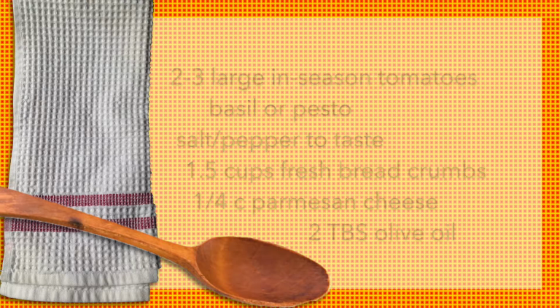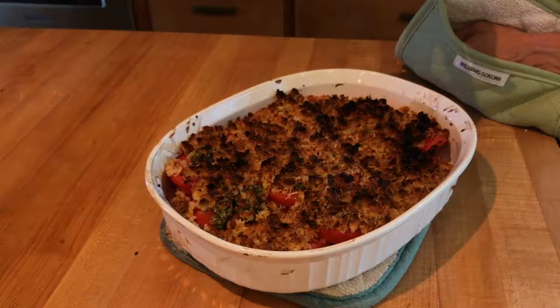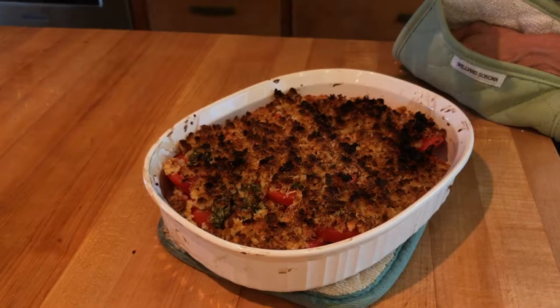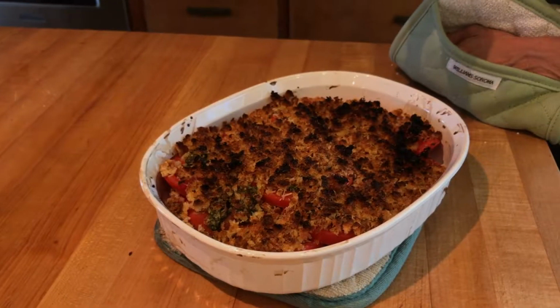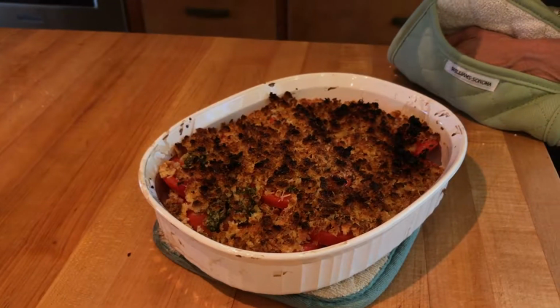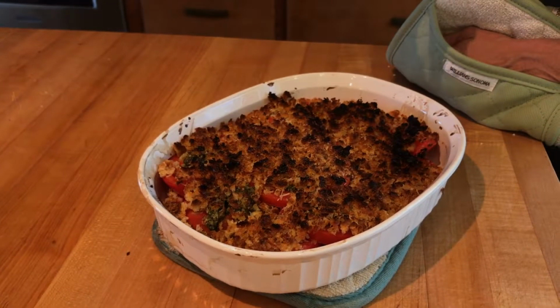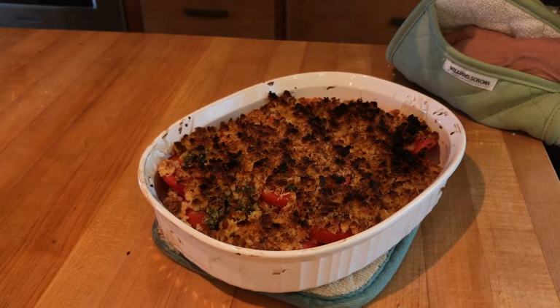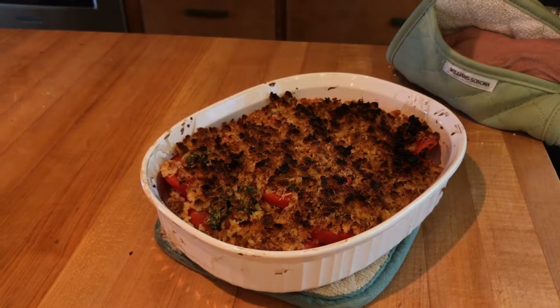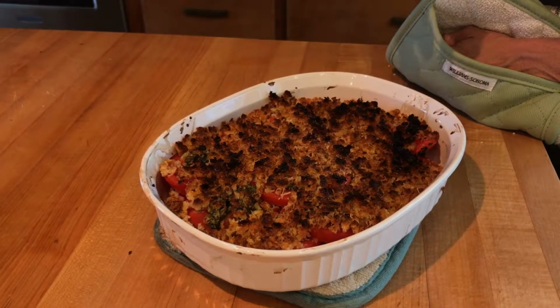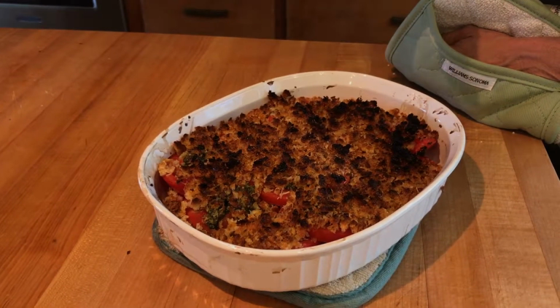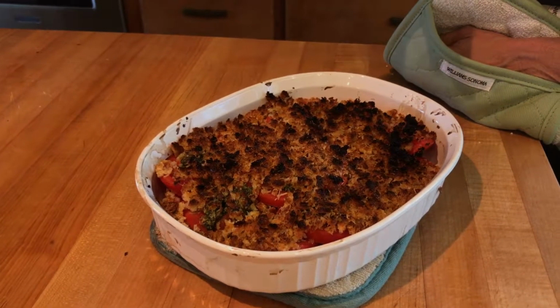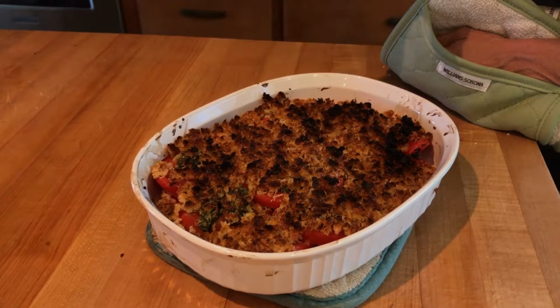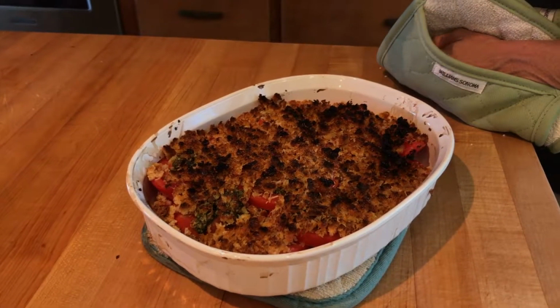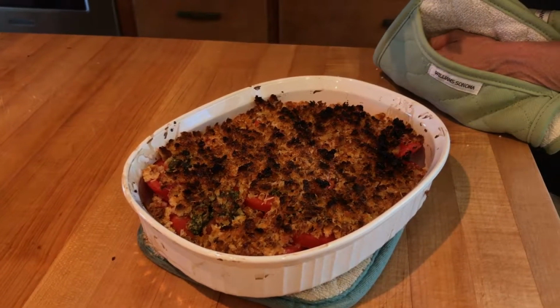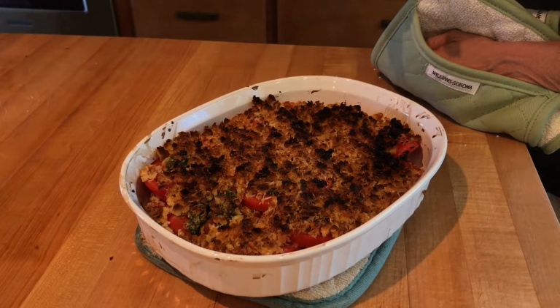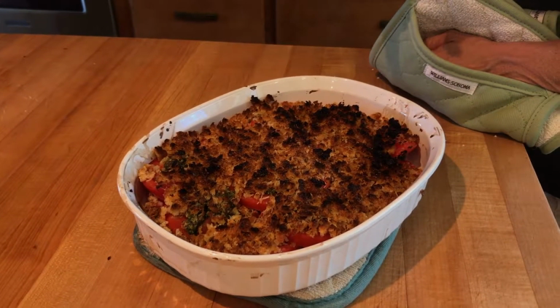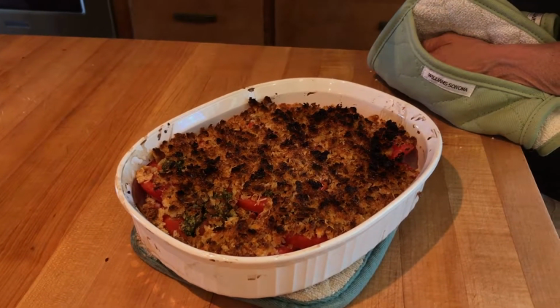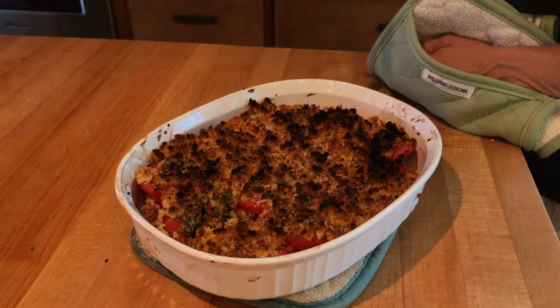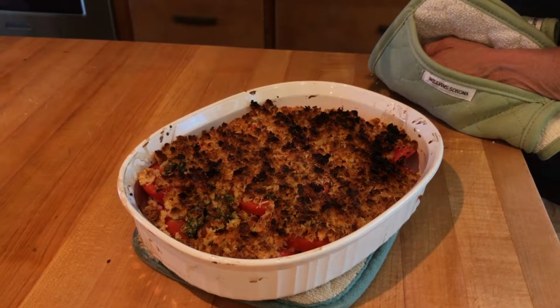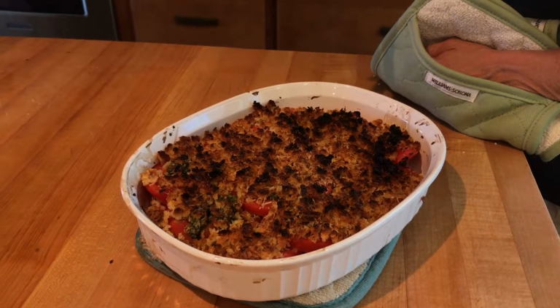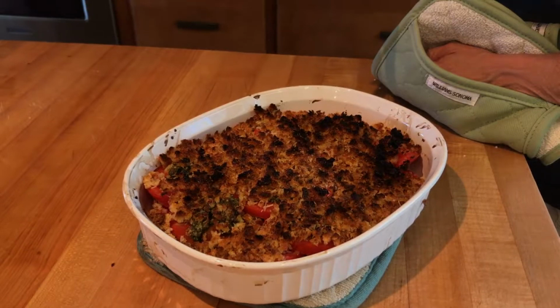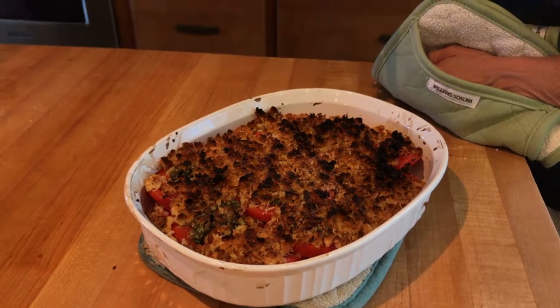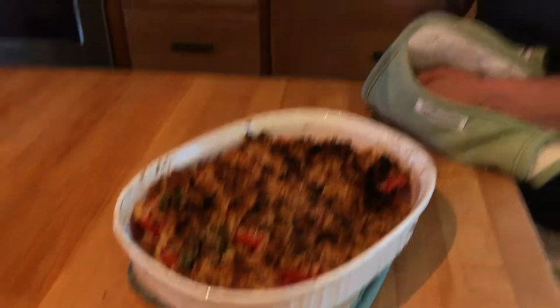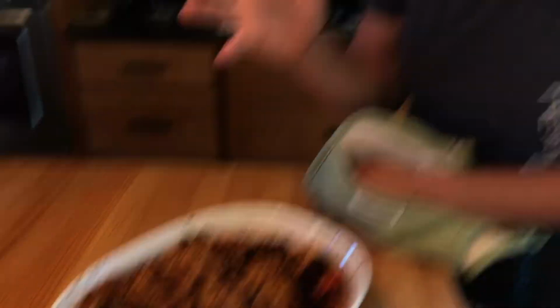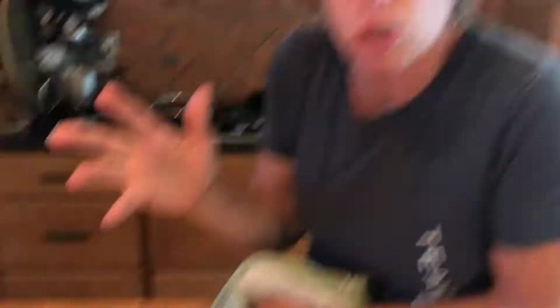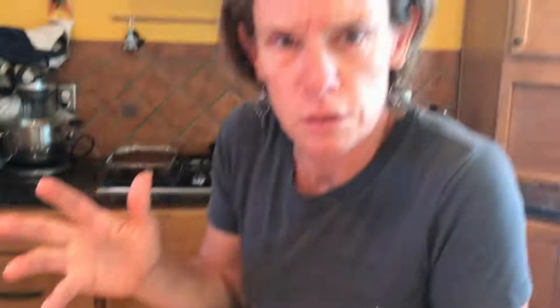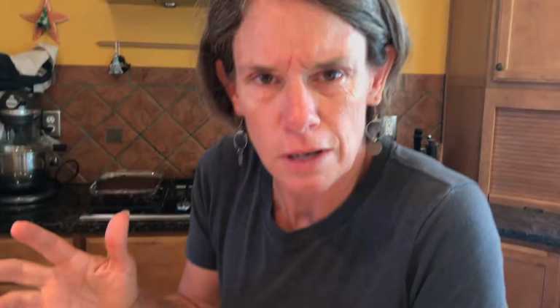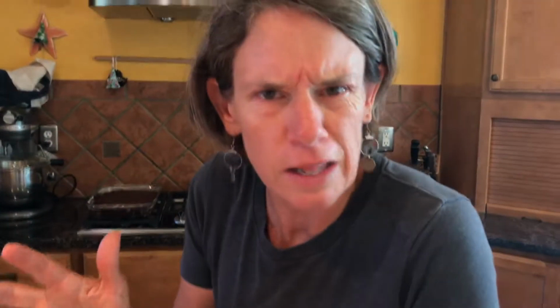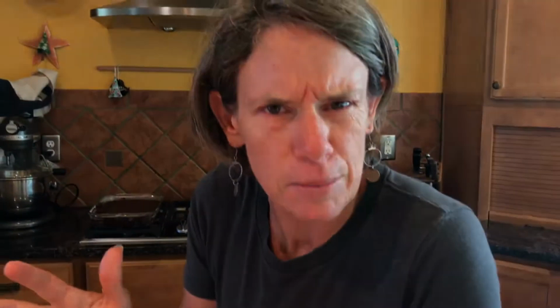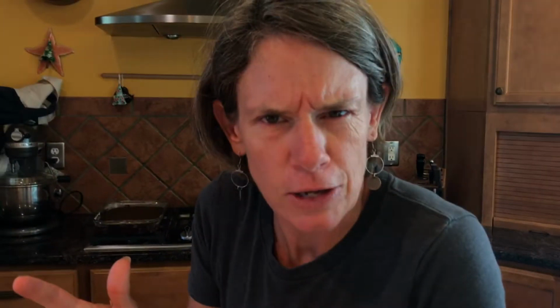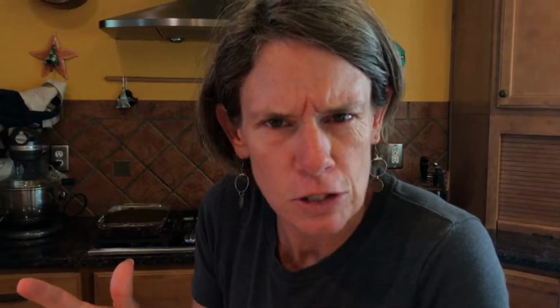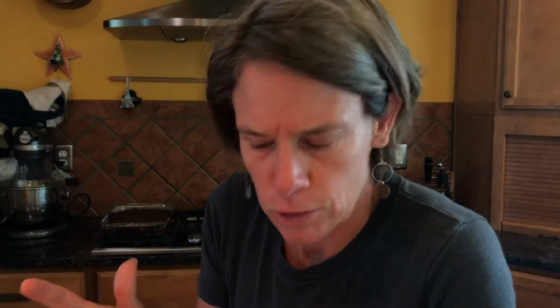Yummy. Perfect. Too many adjectives. Tomatoes. Shhh. I like my adjectives.